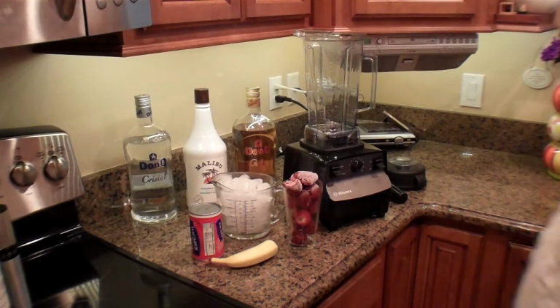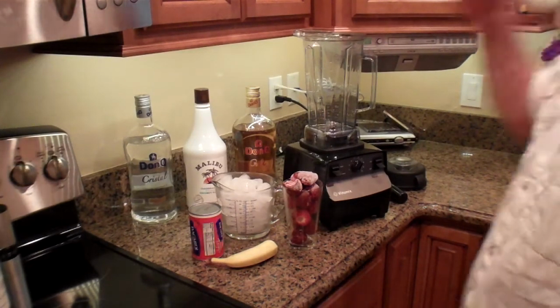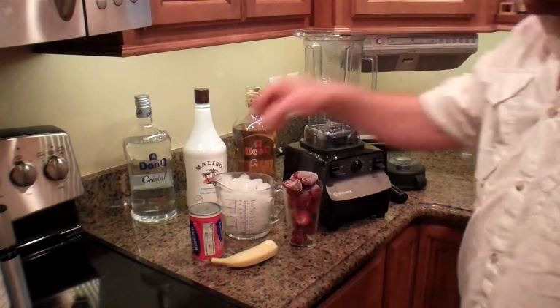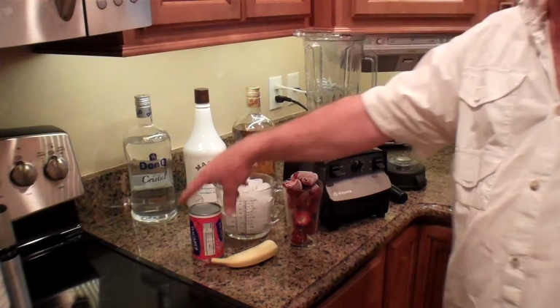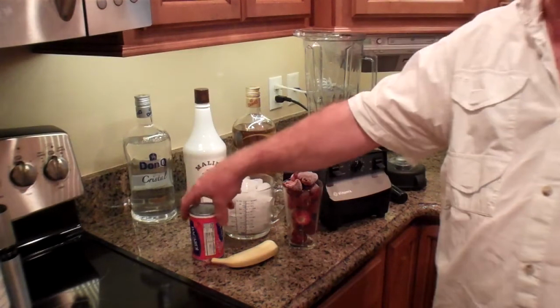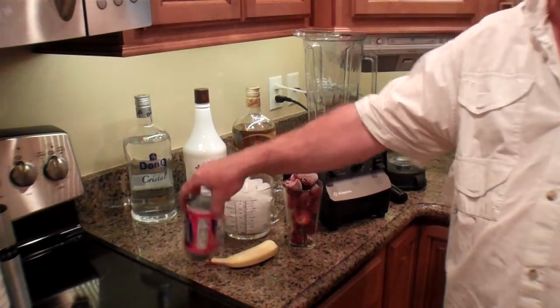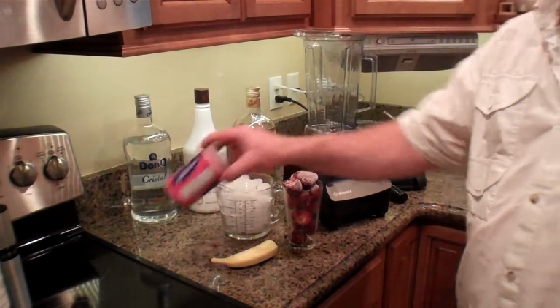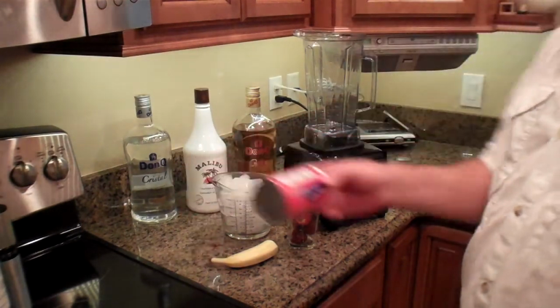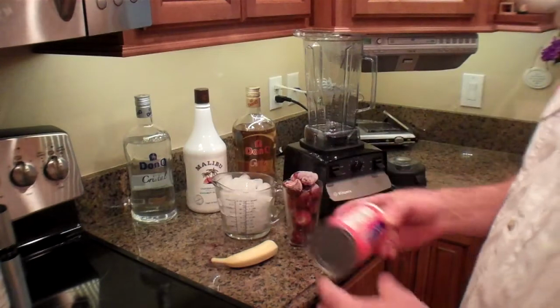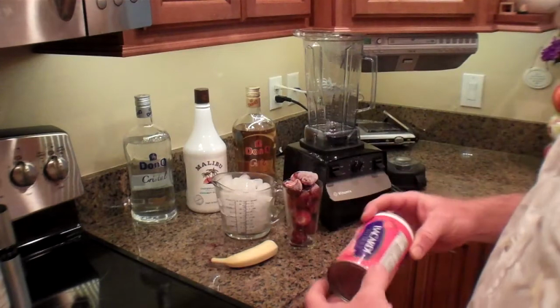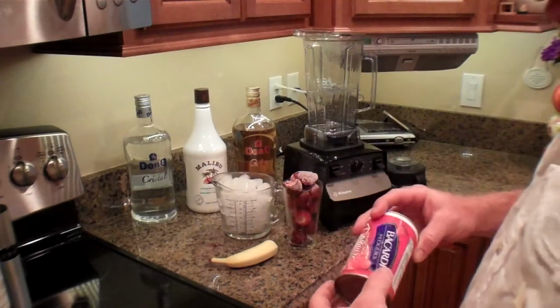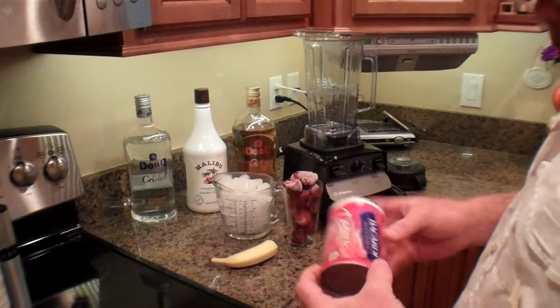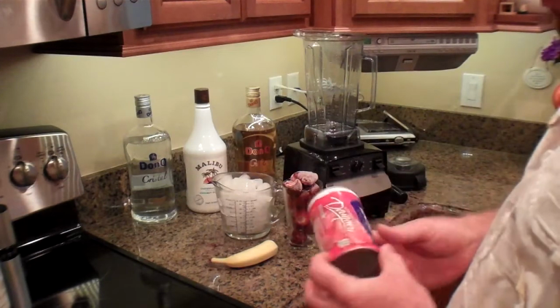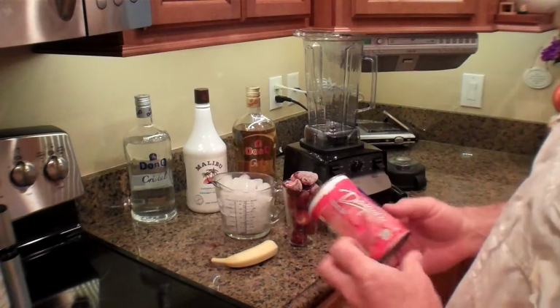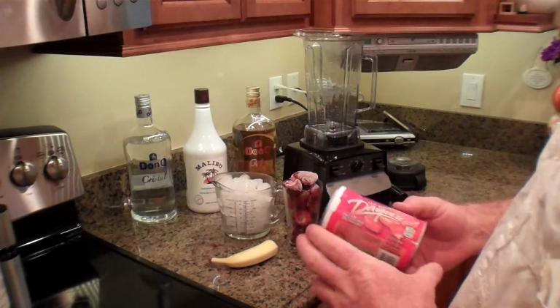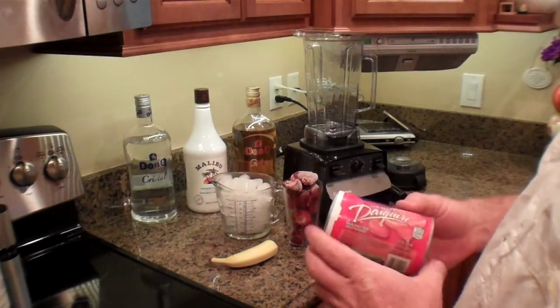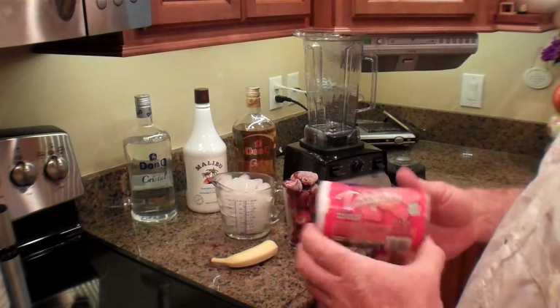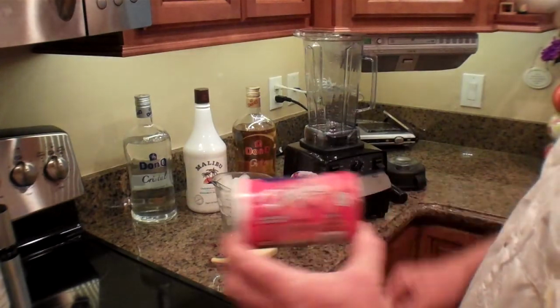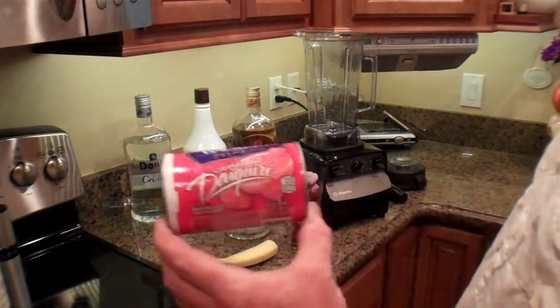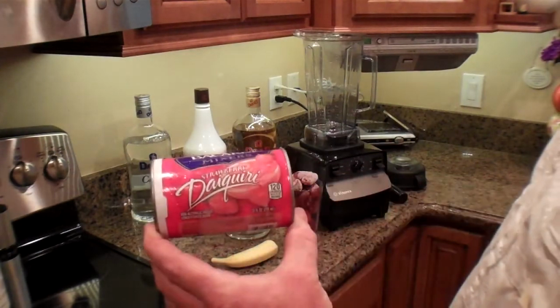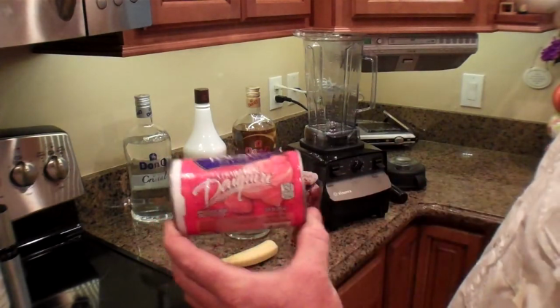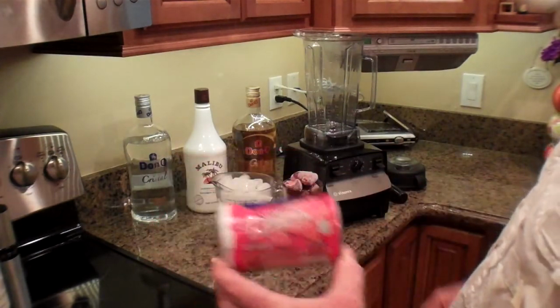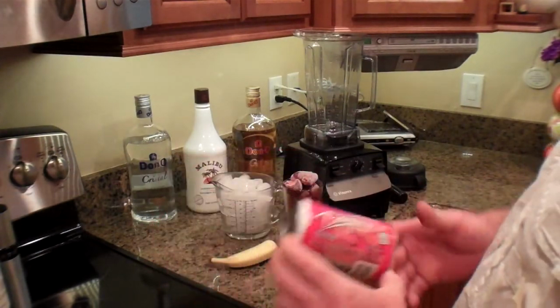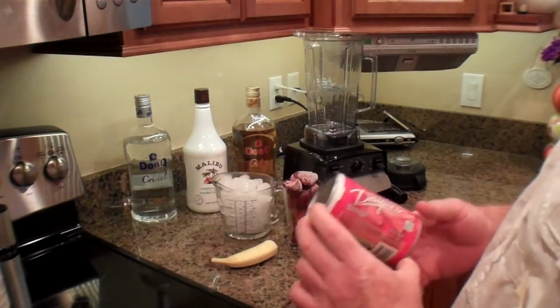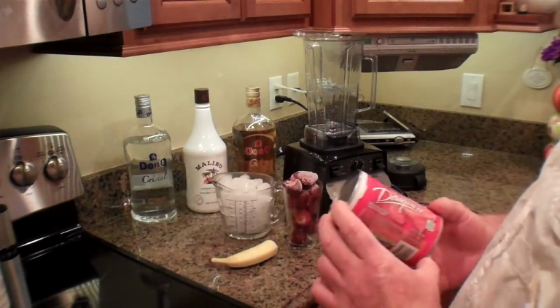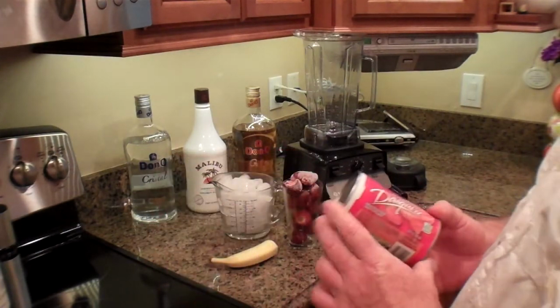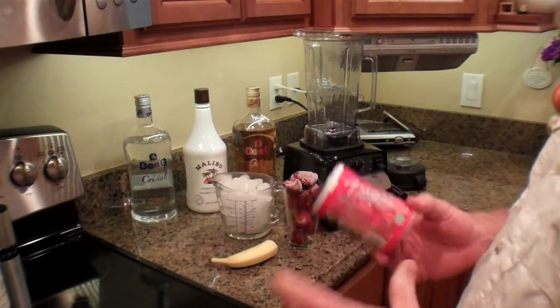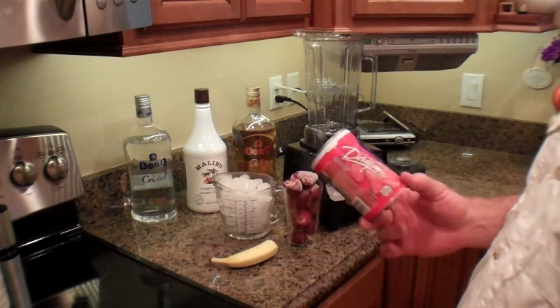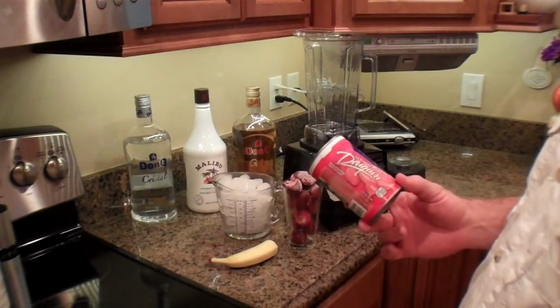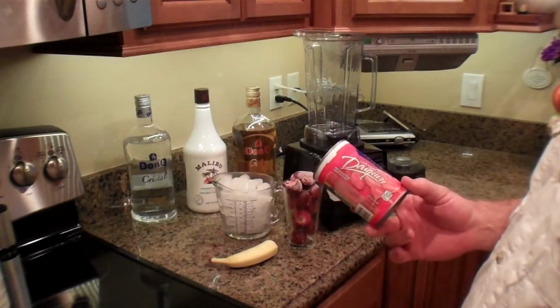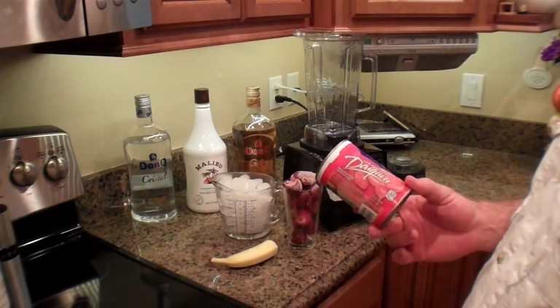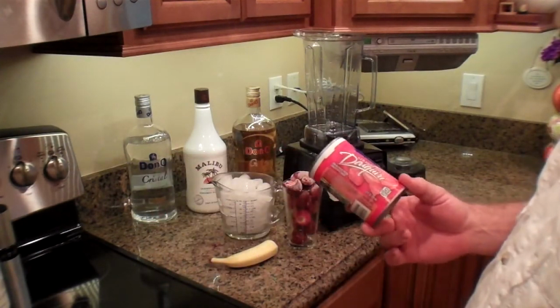How are you all doing? Today we're making some strawberry daiquiris. I found a great recipe online.